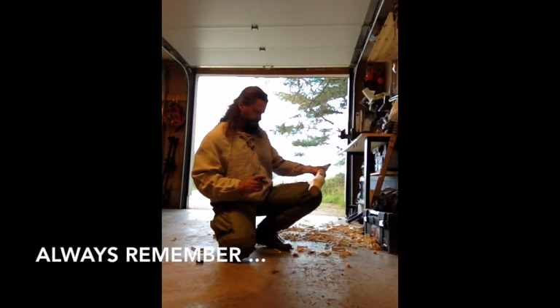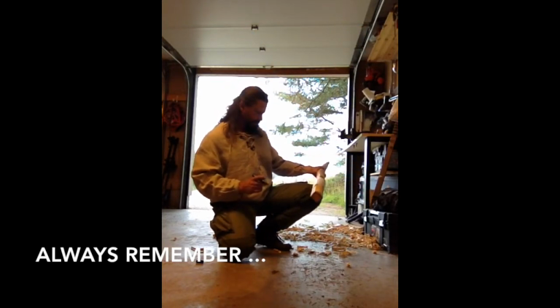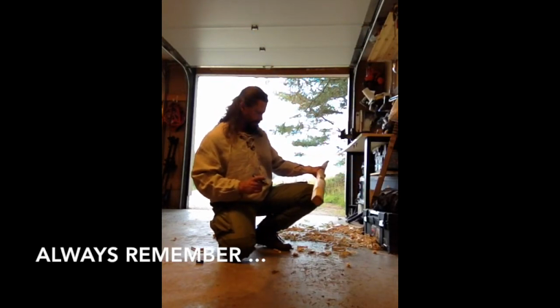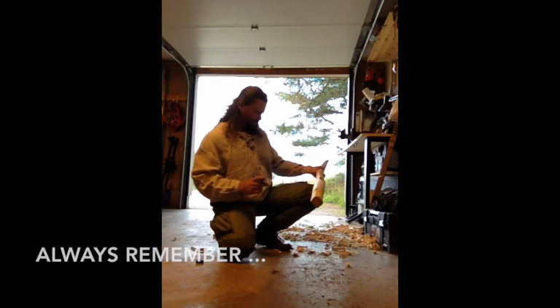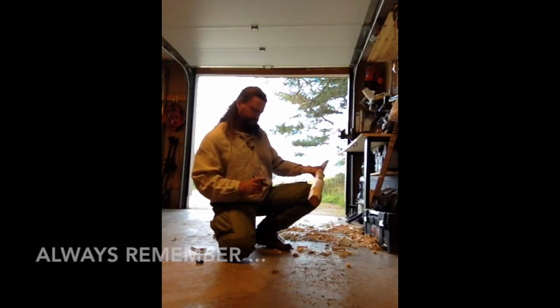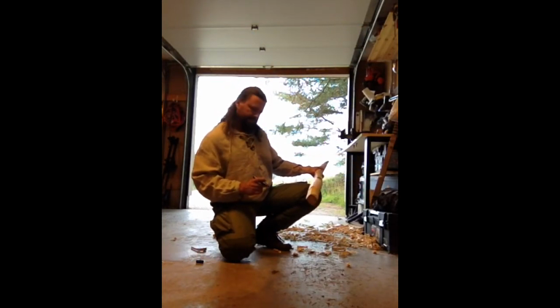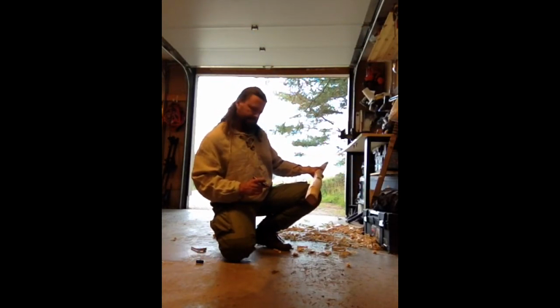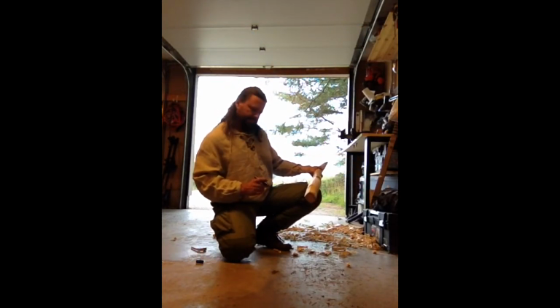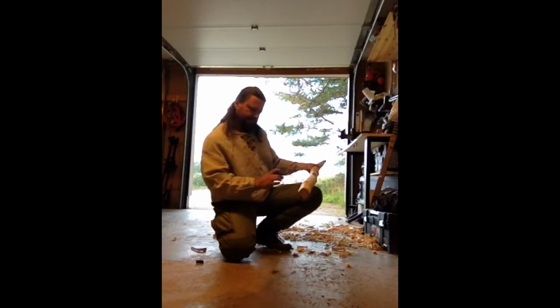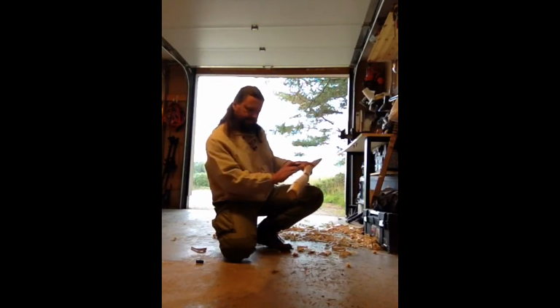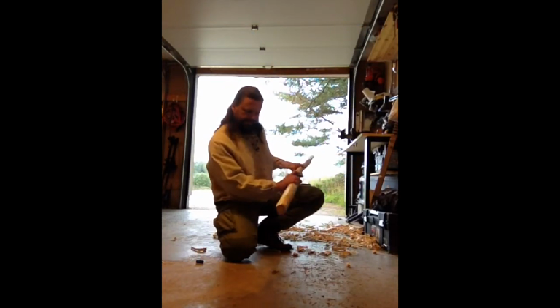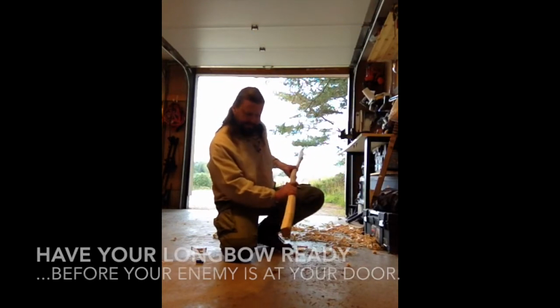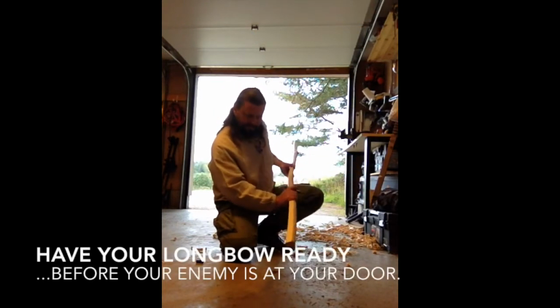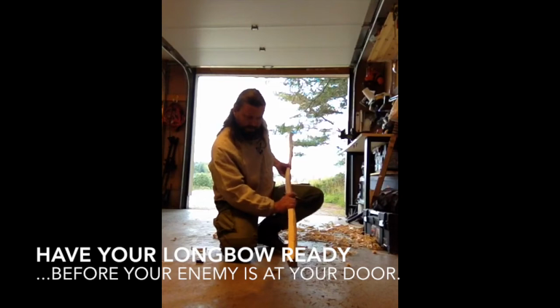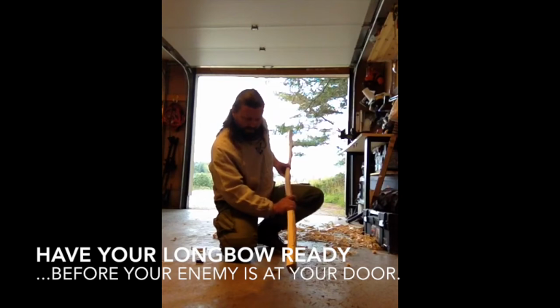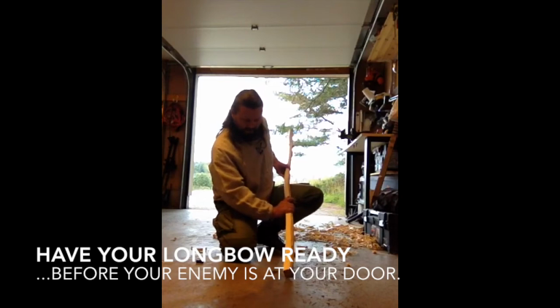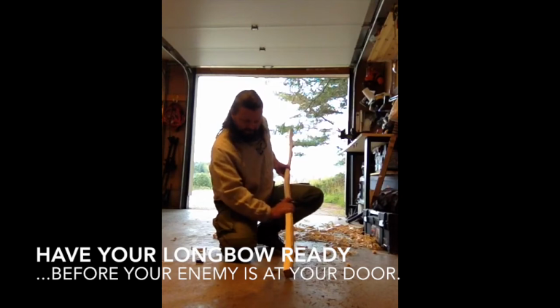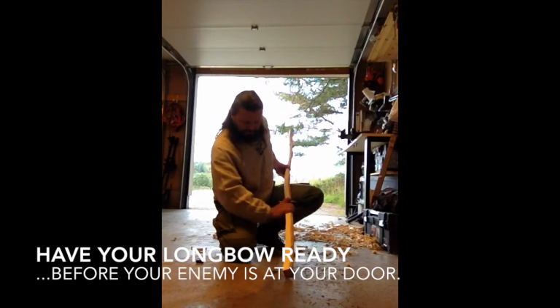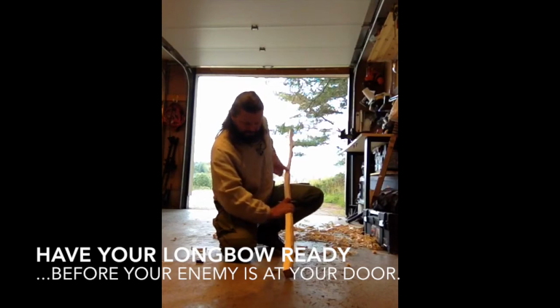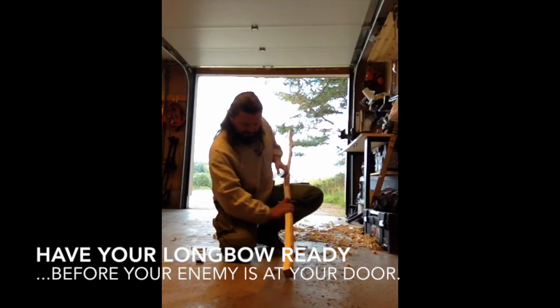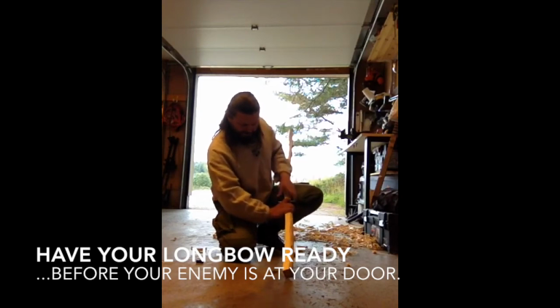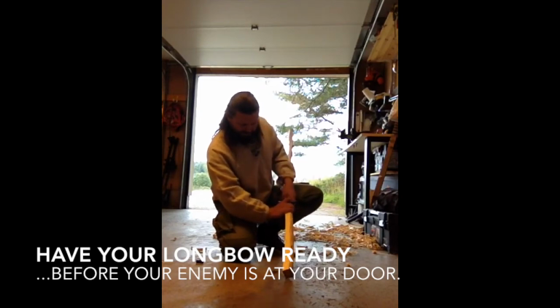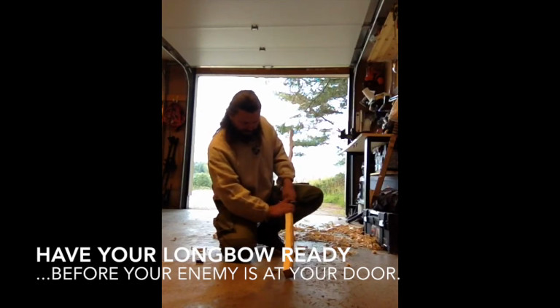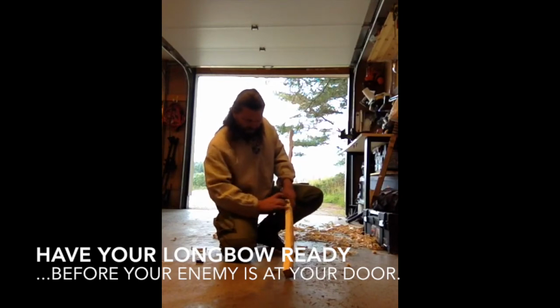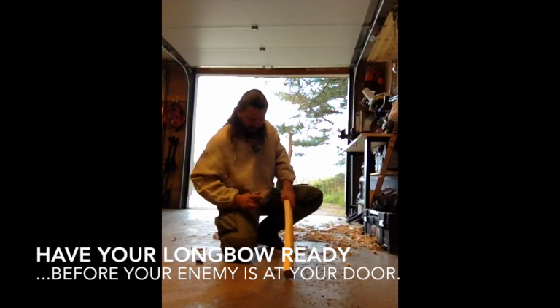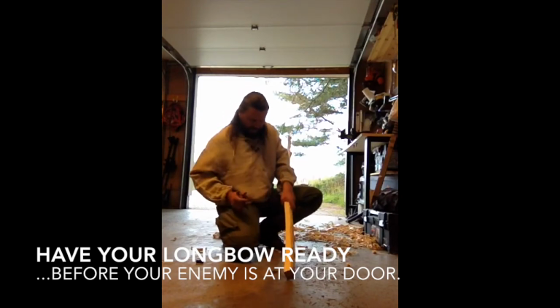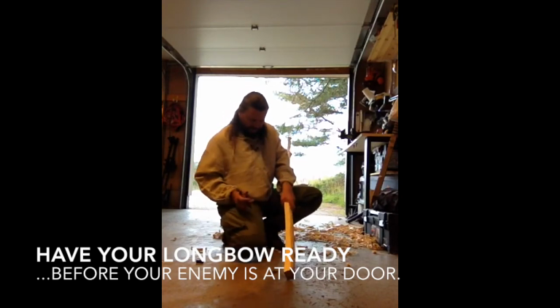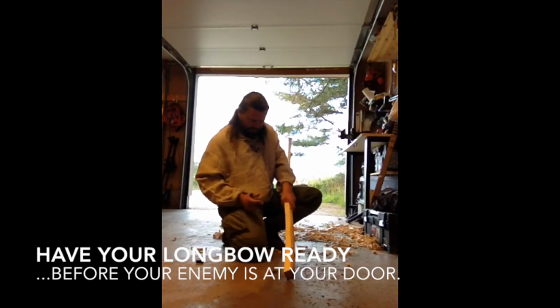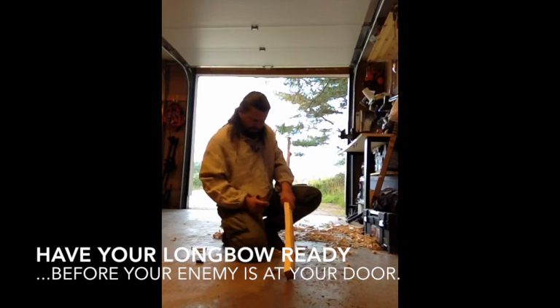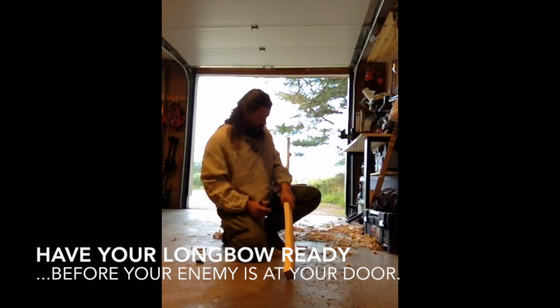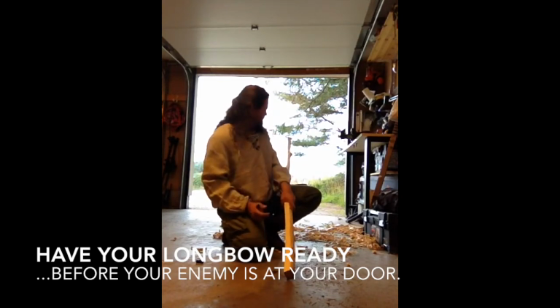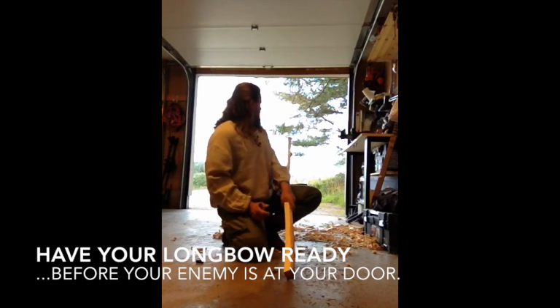Always remember: have your longbow ready before your enemy is at your door.